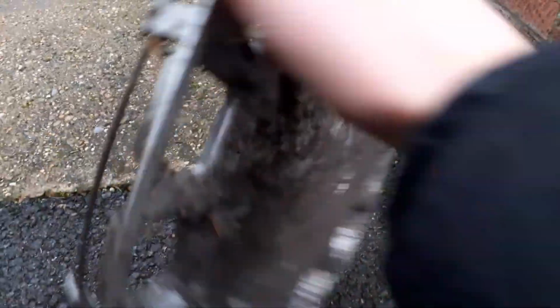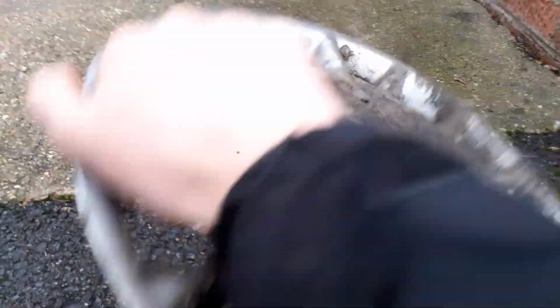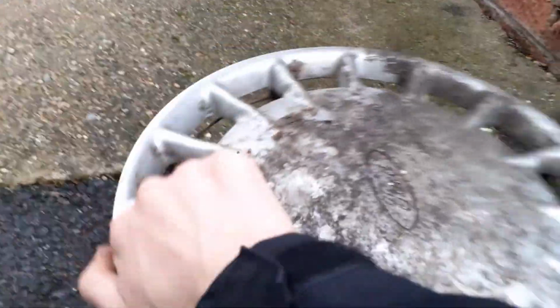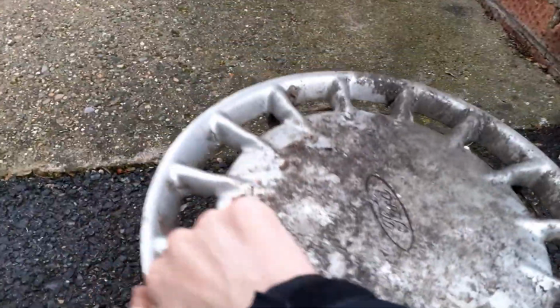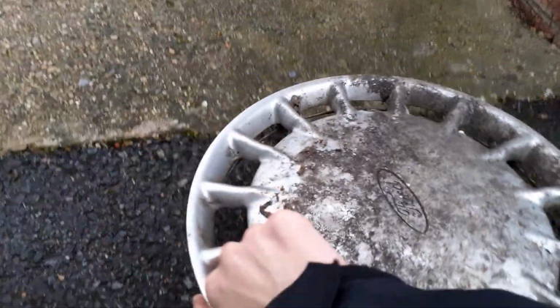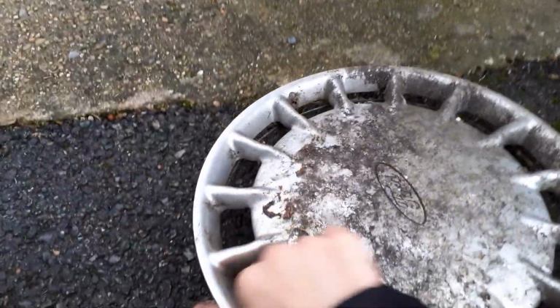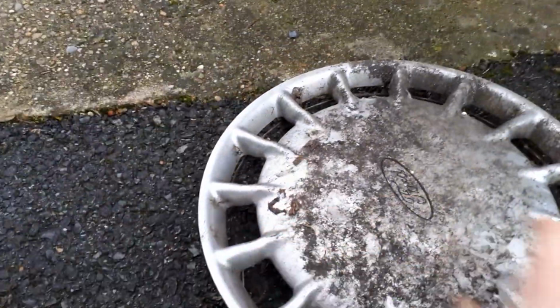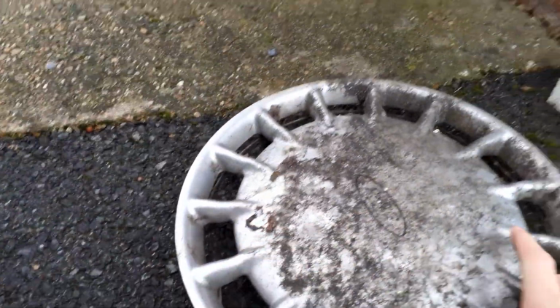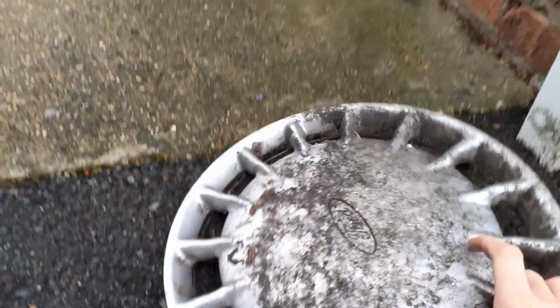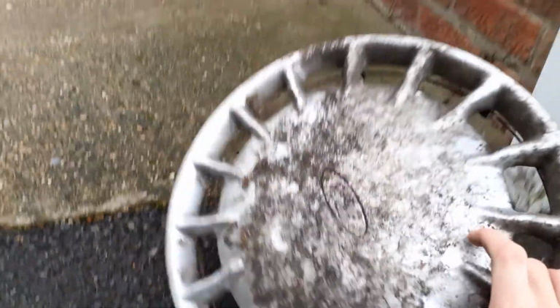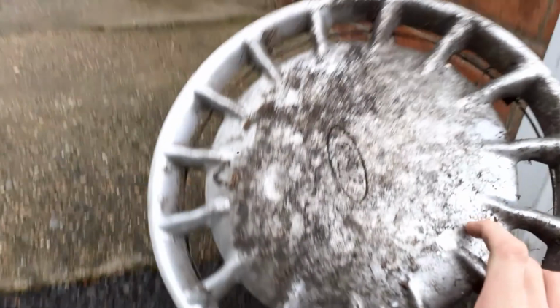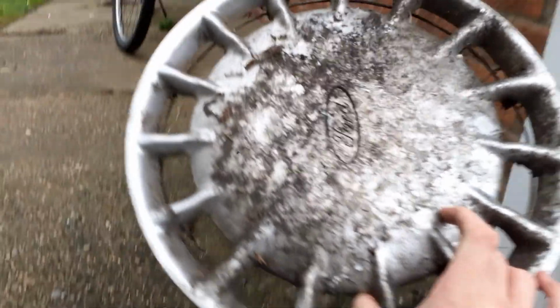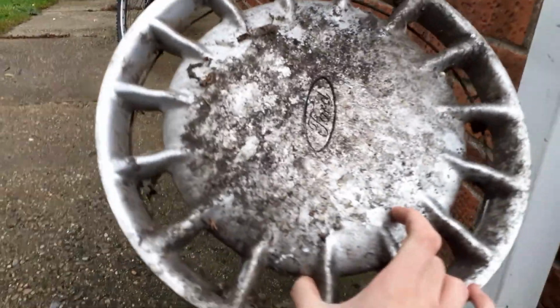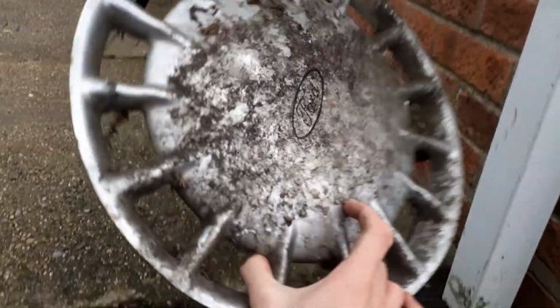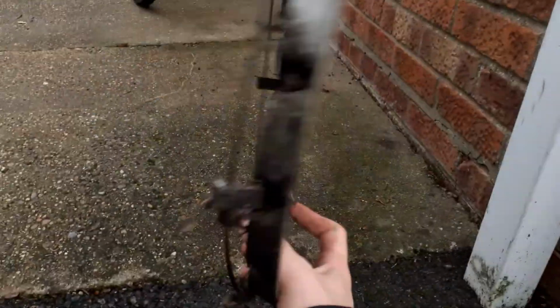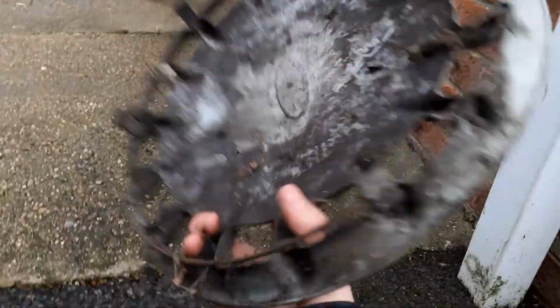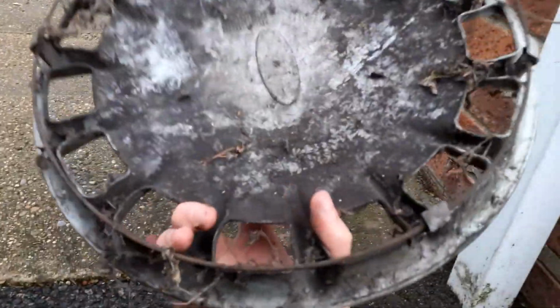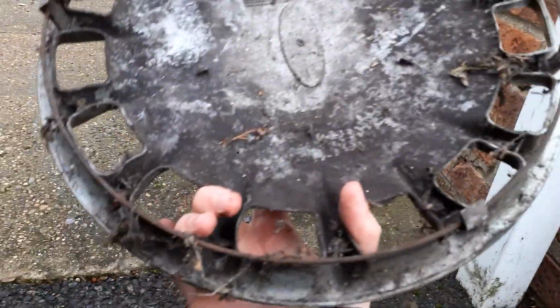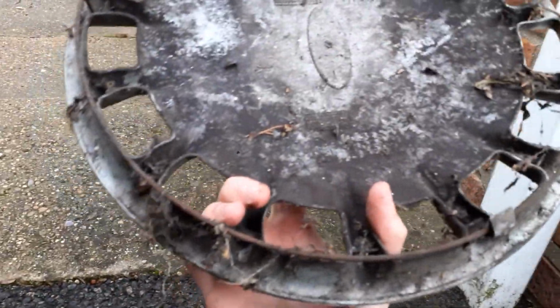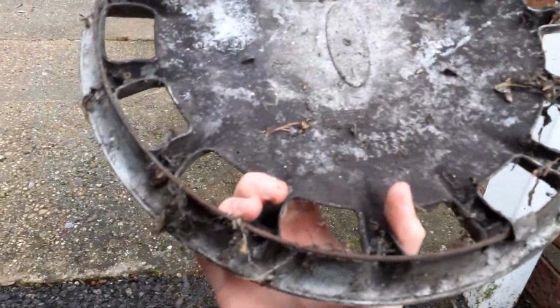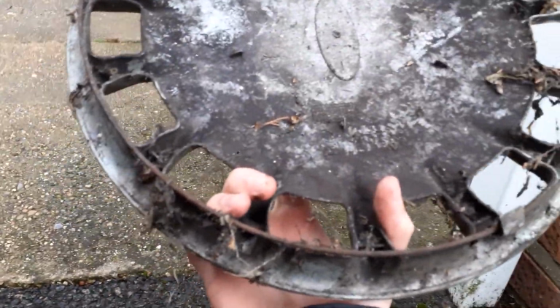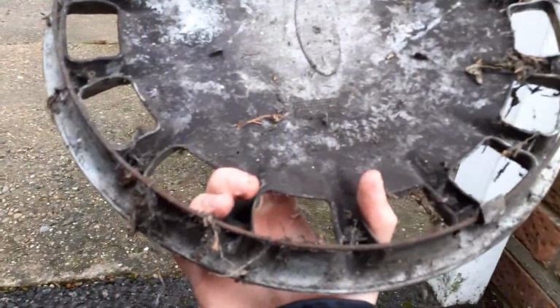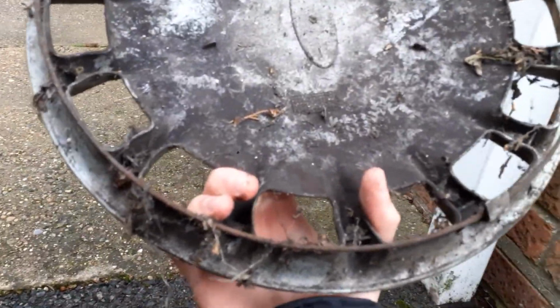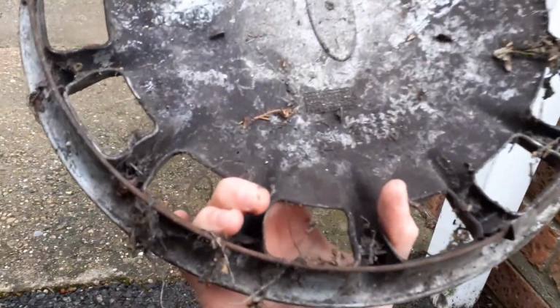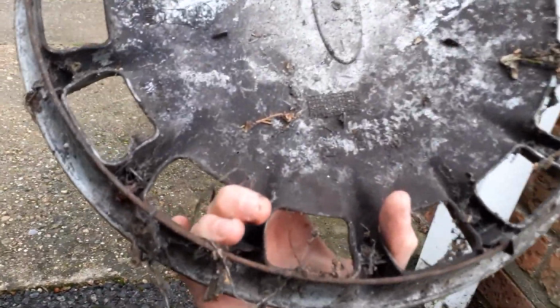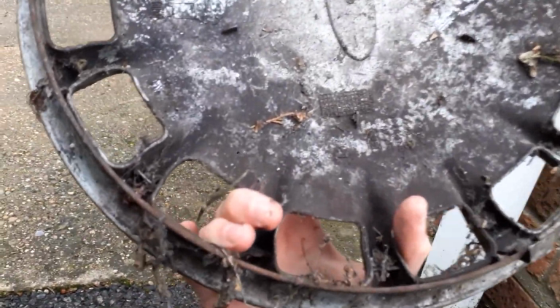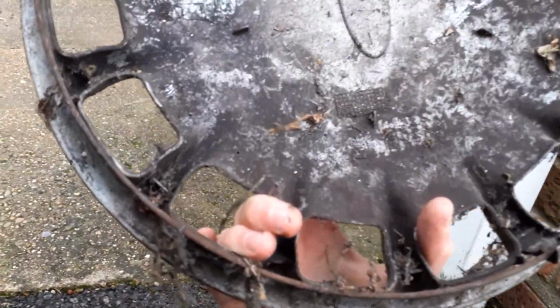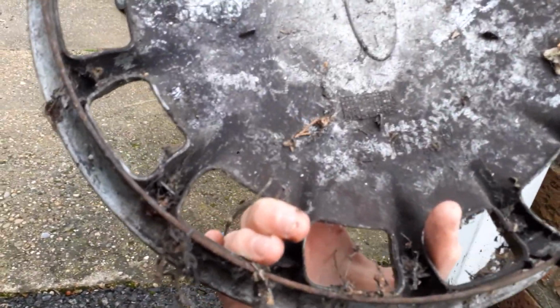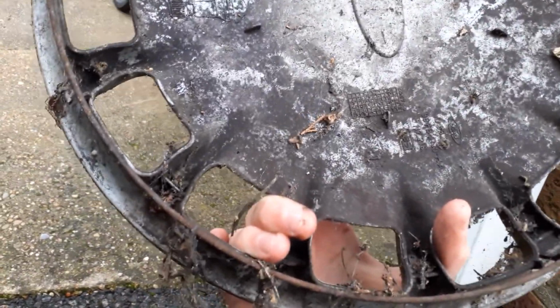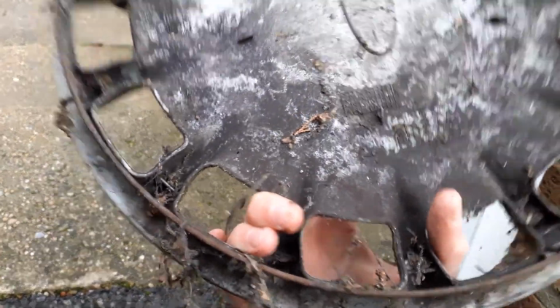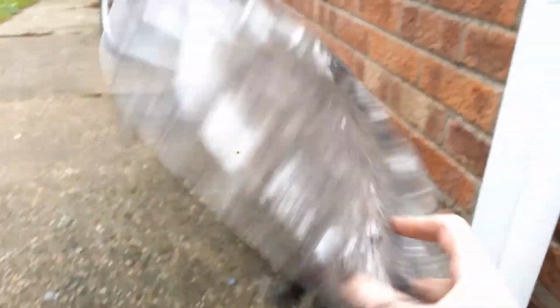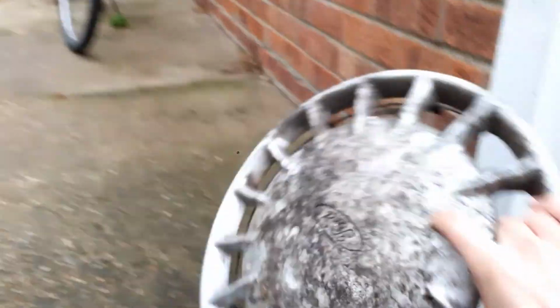It's a really nice find. I think it's 13 inch, might be 14 but I think it's 13.